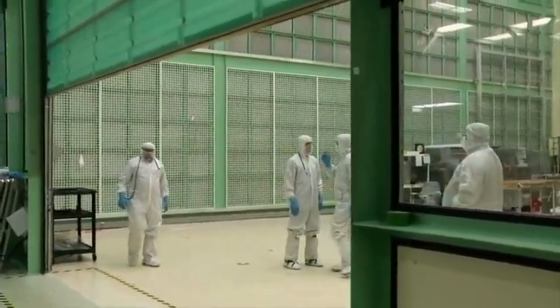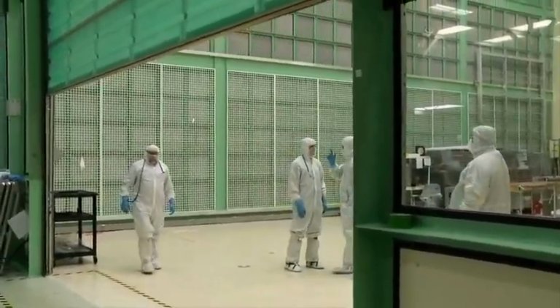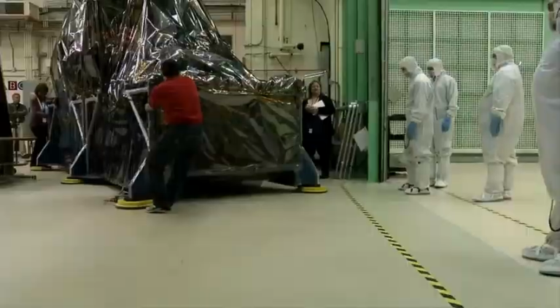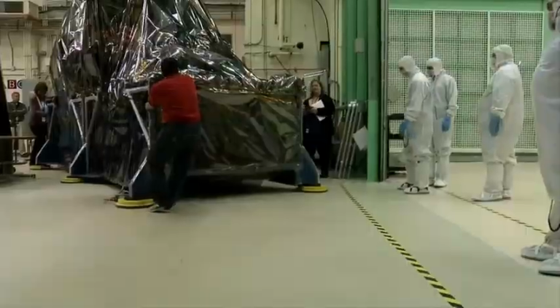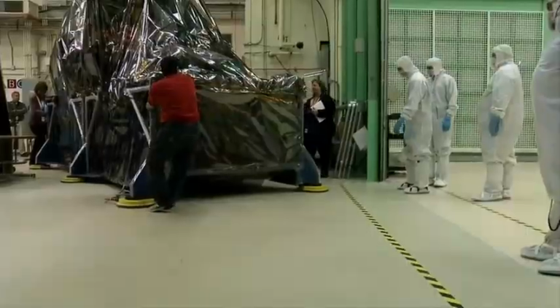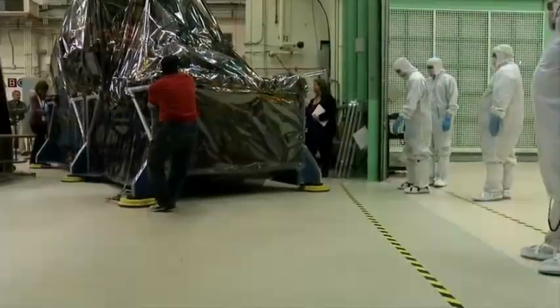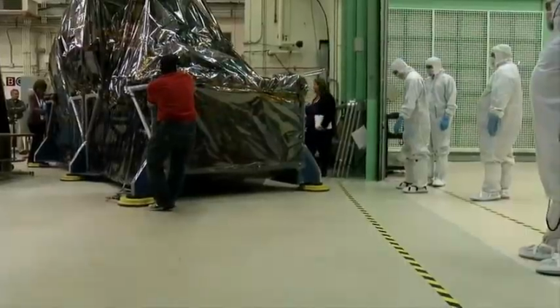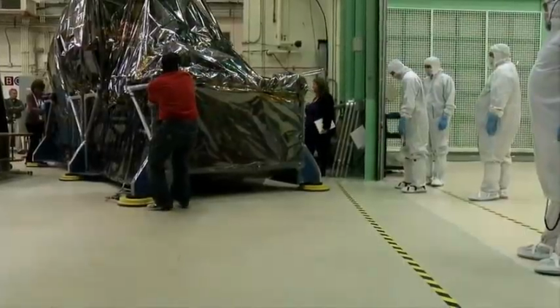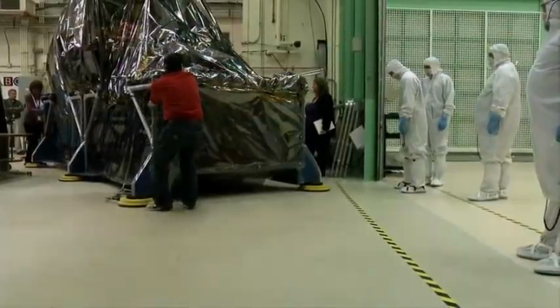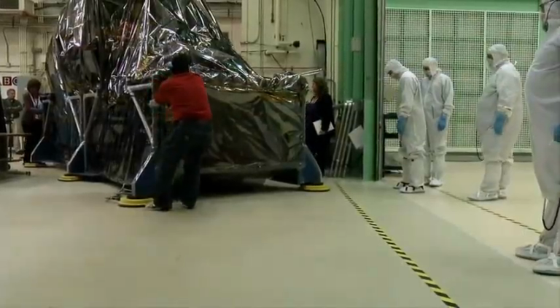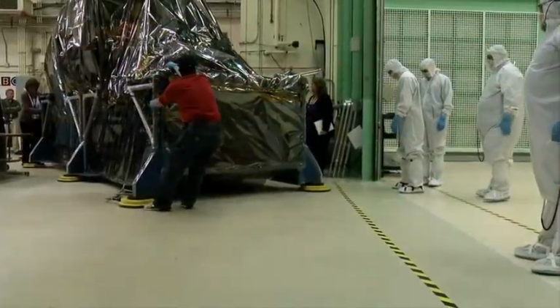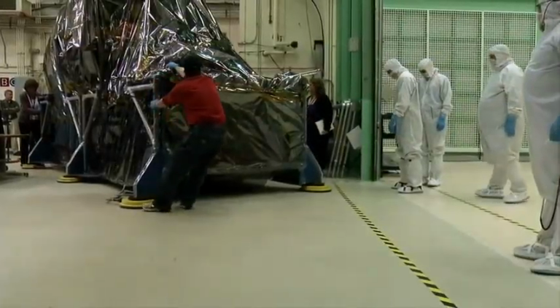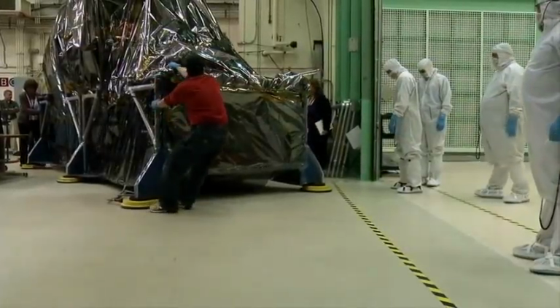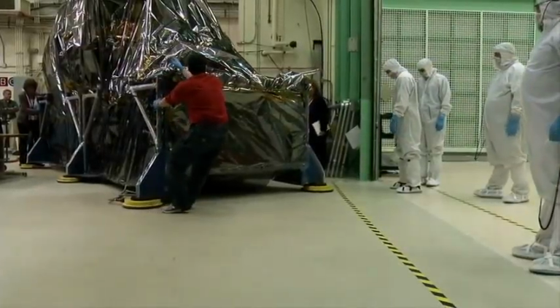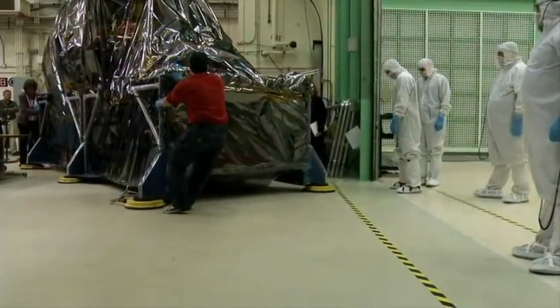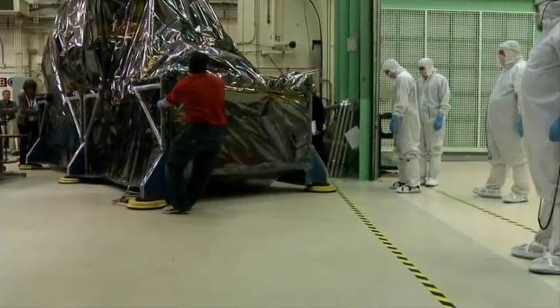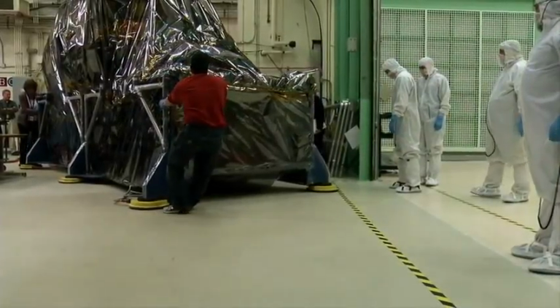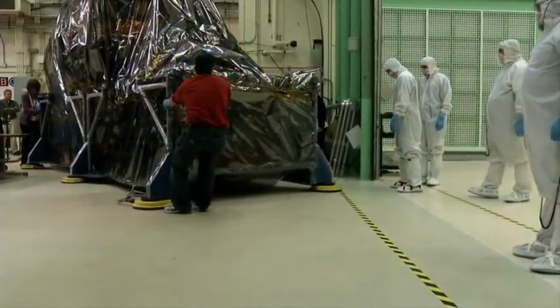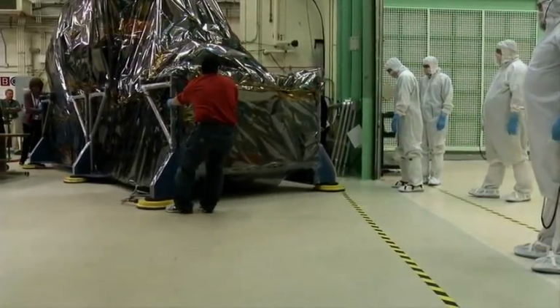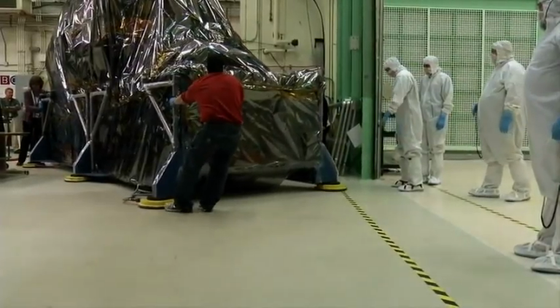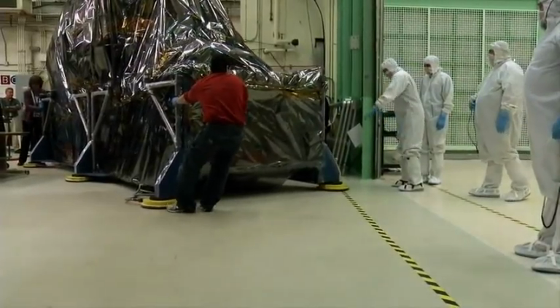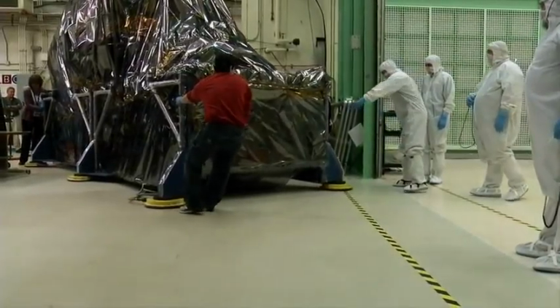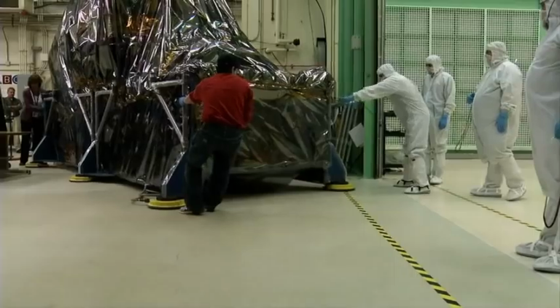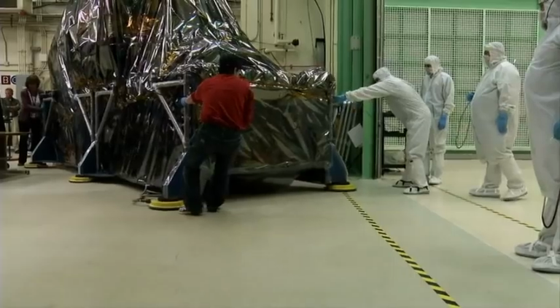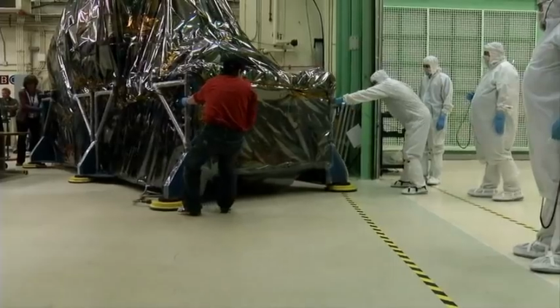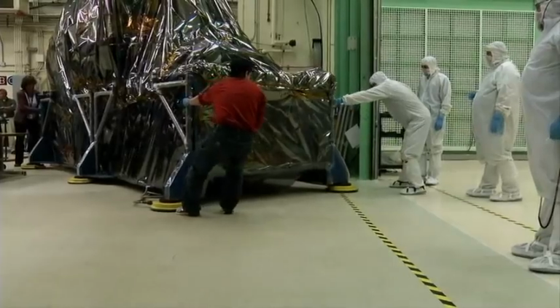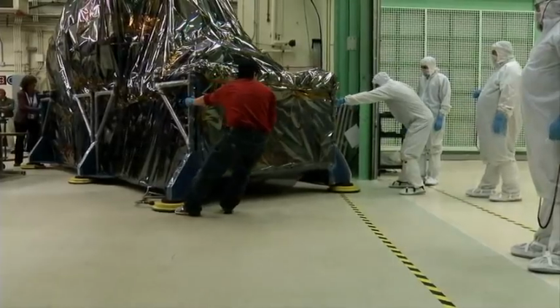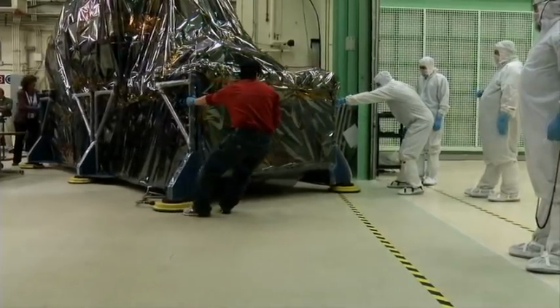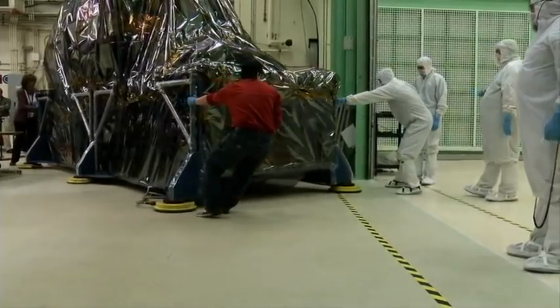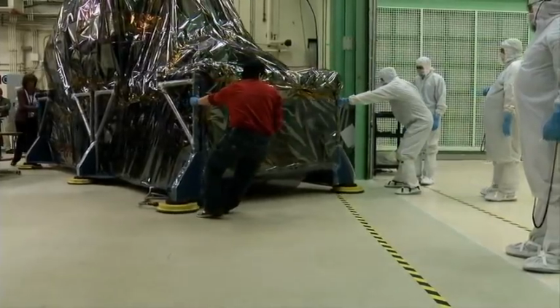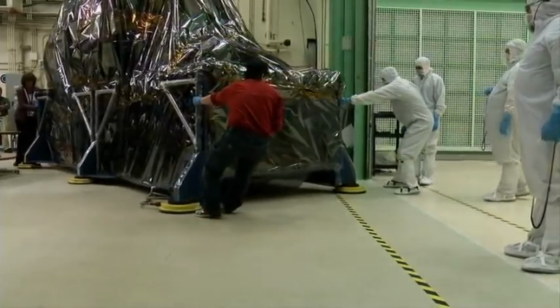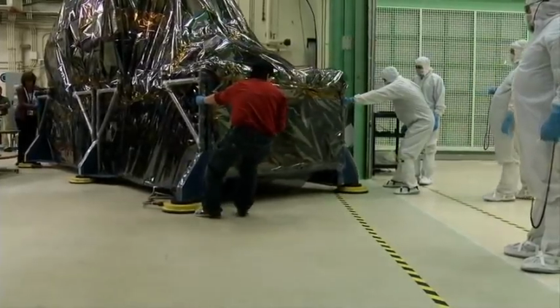Once we get TIERS in the clean room, we can do the final touches and get on with the rest of our environmental testing.